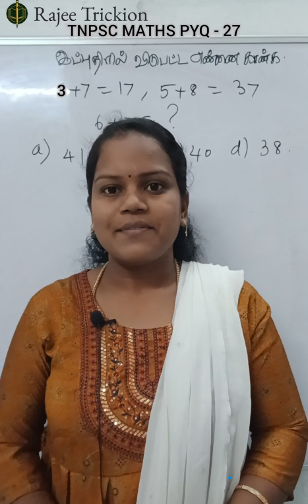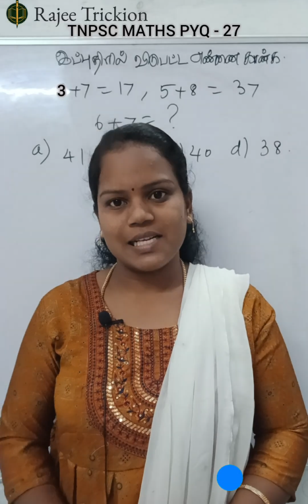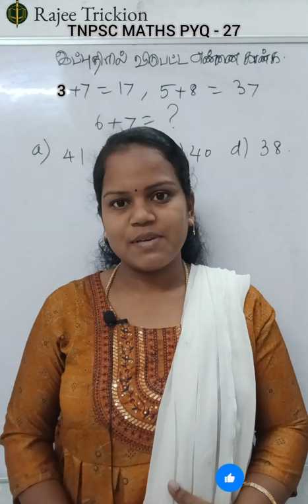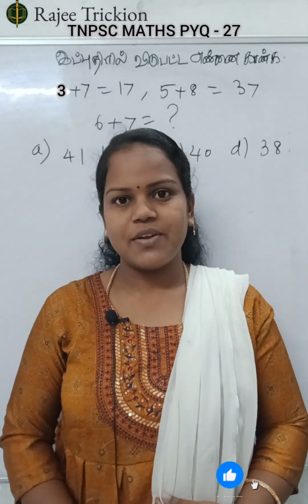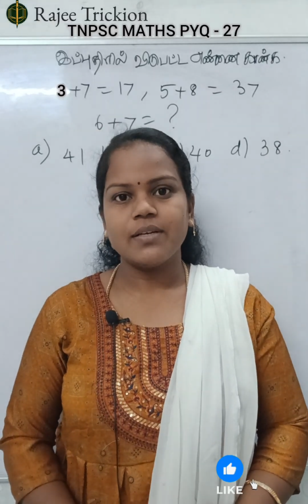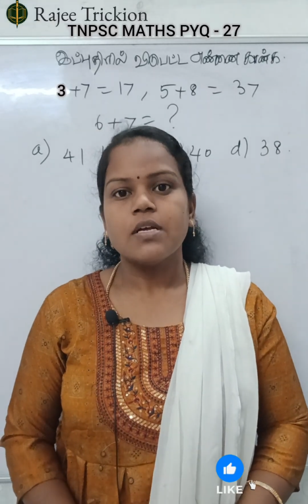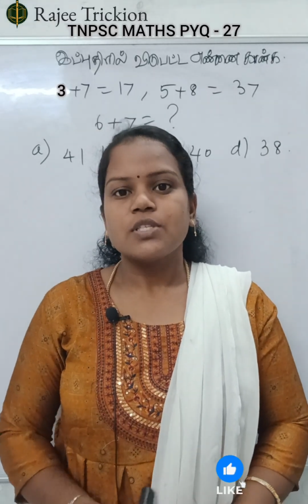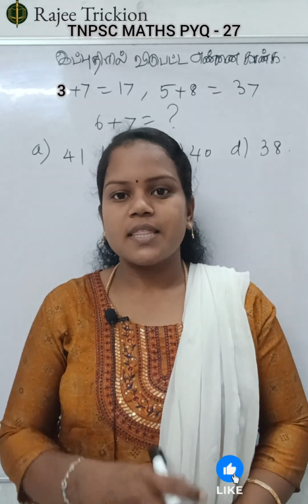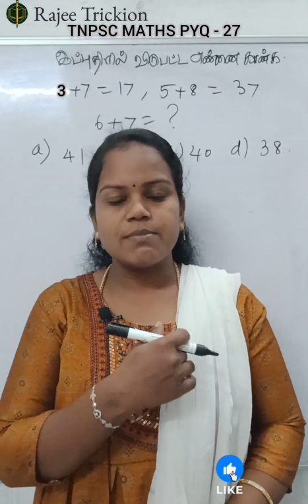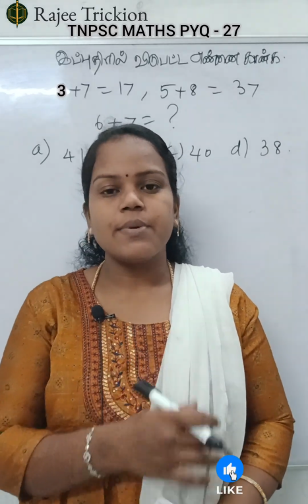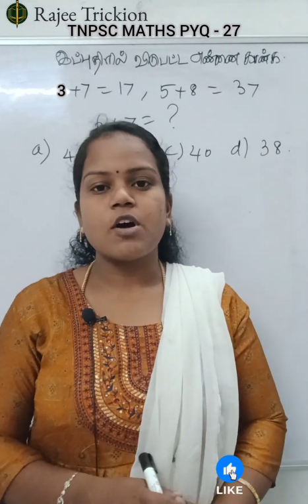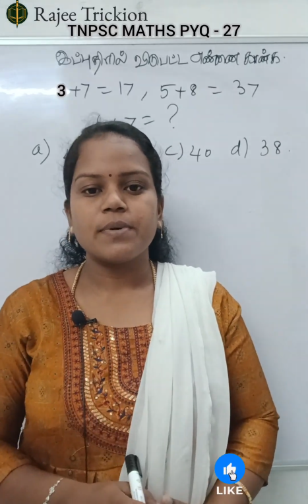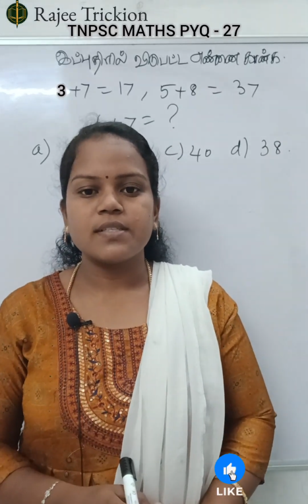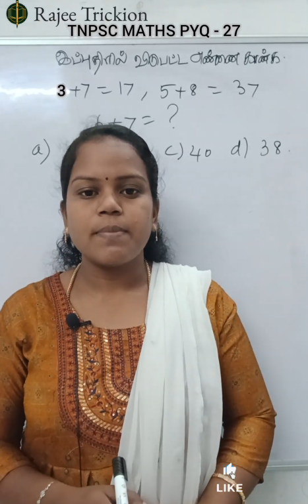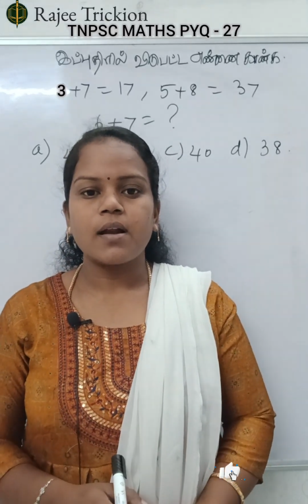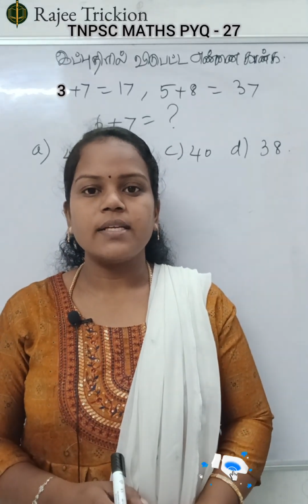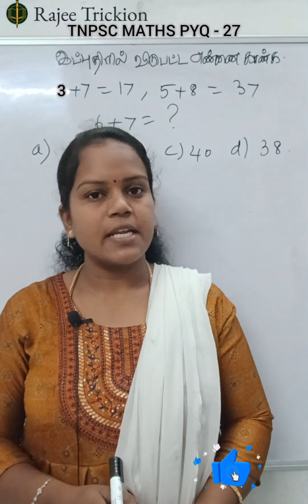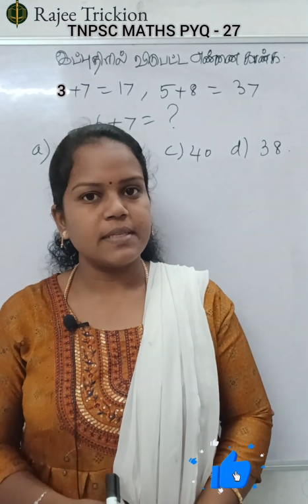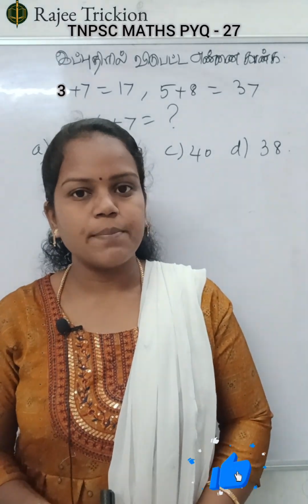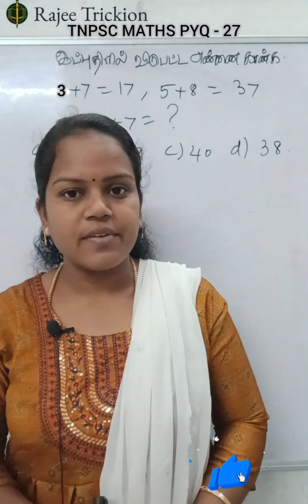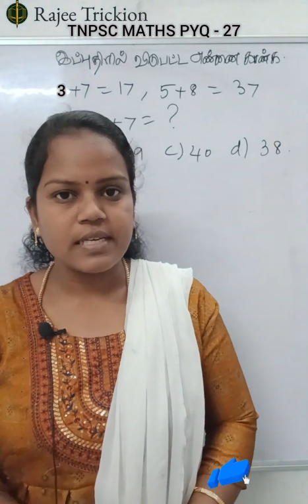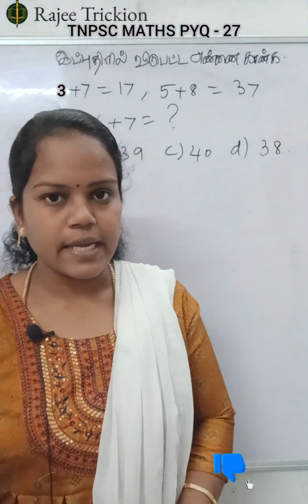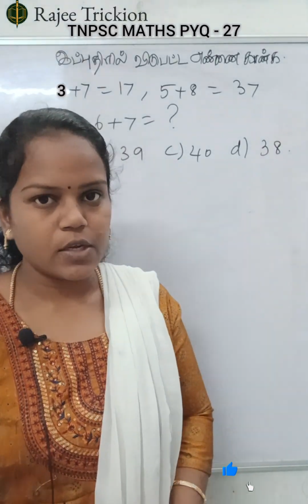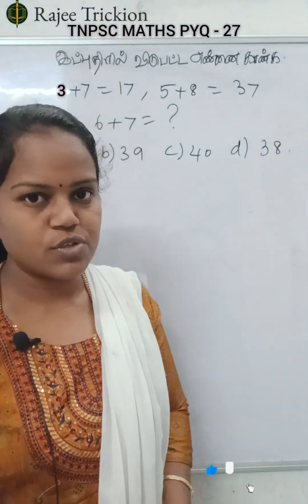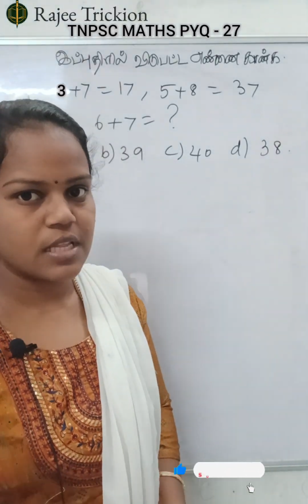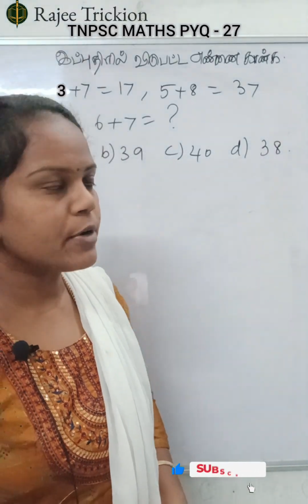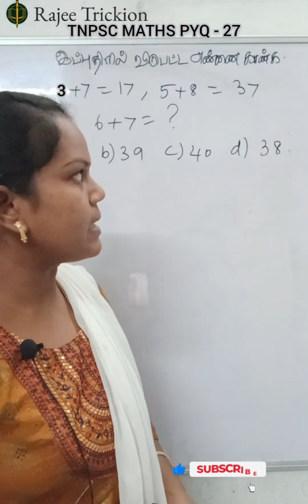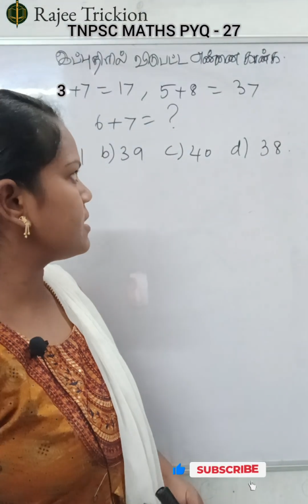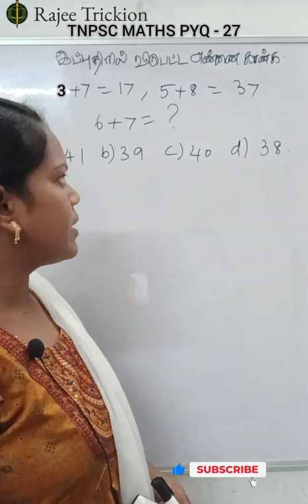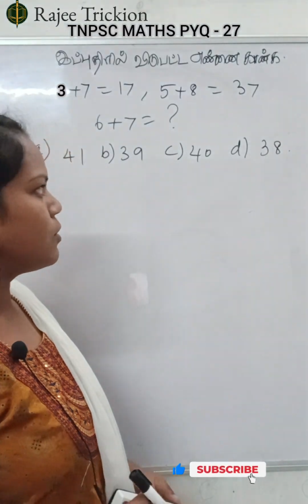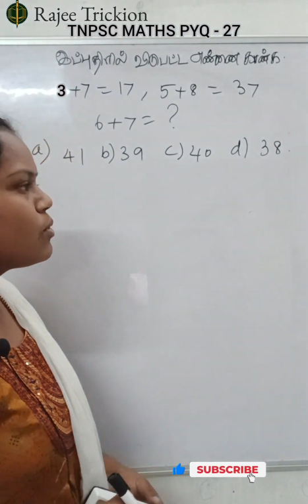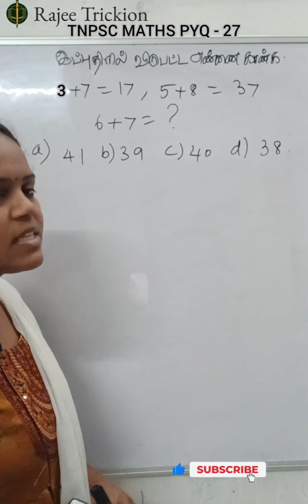Welcome everyone! How are we going to solve this problem? This is the previous question. We have a question about reasoning.